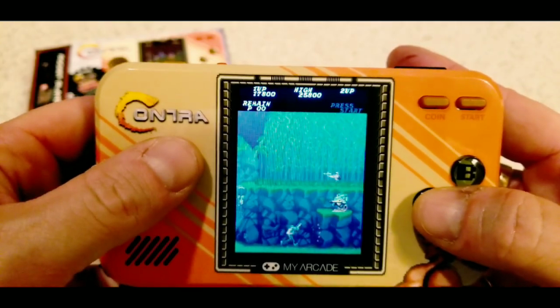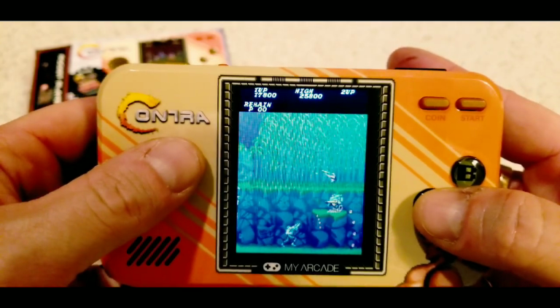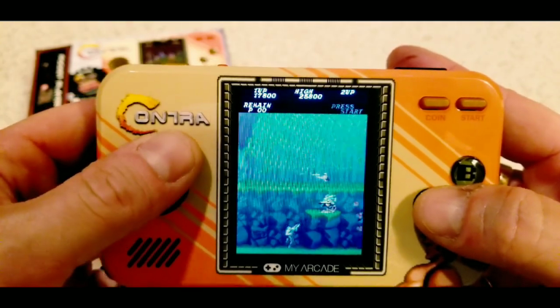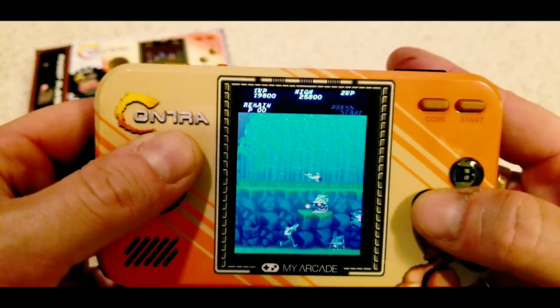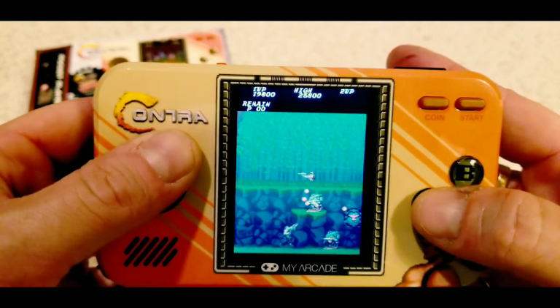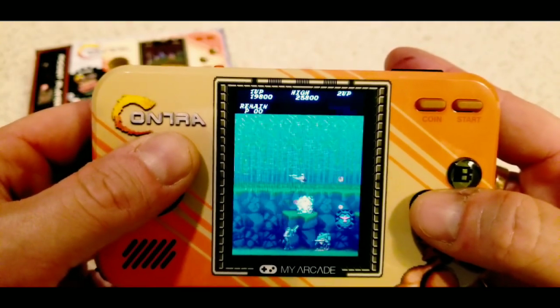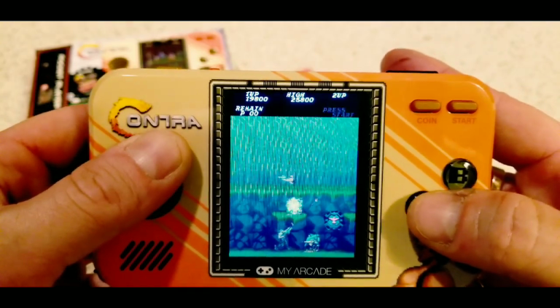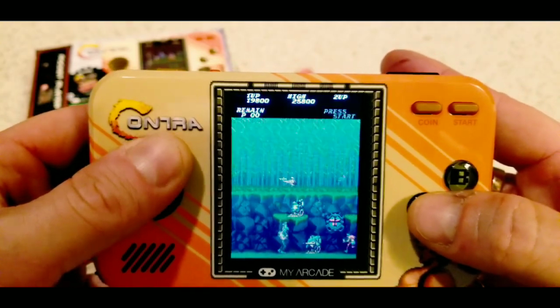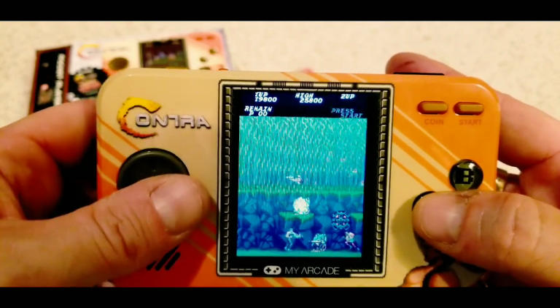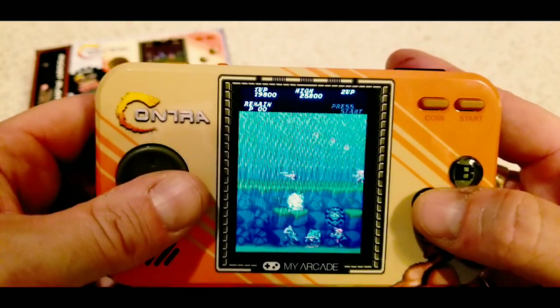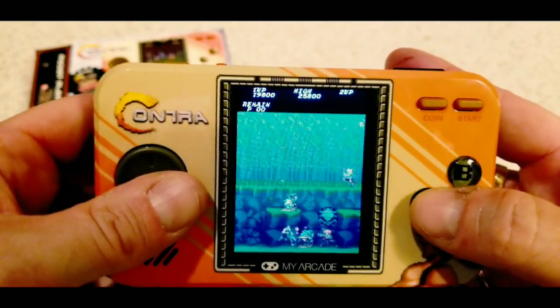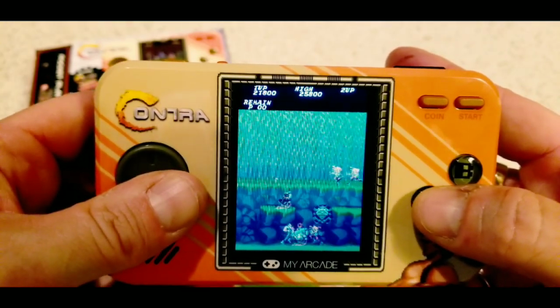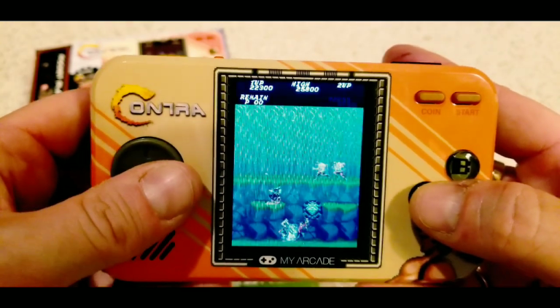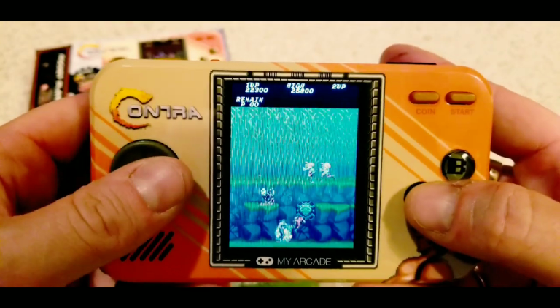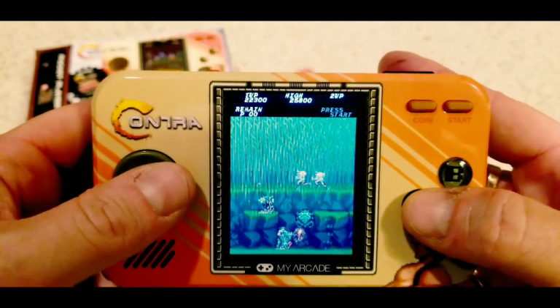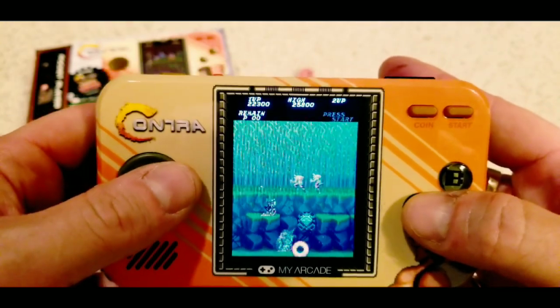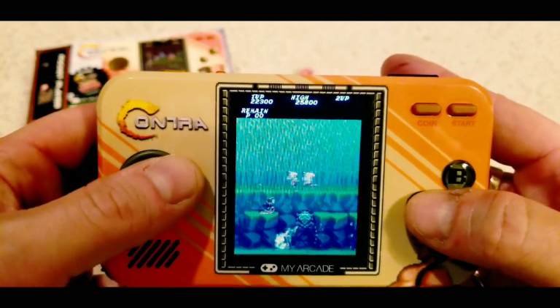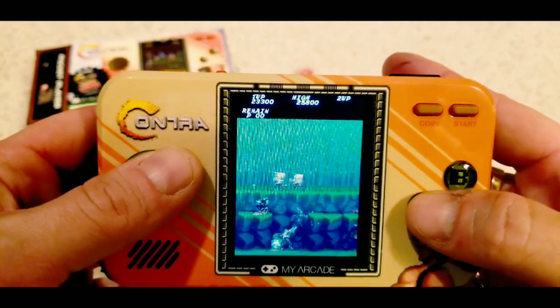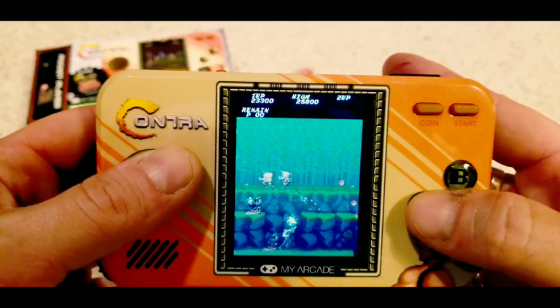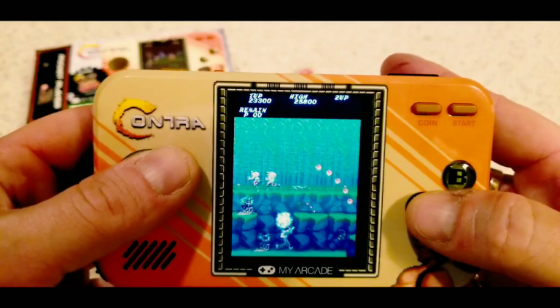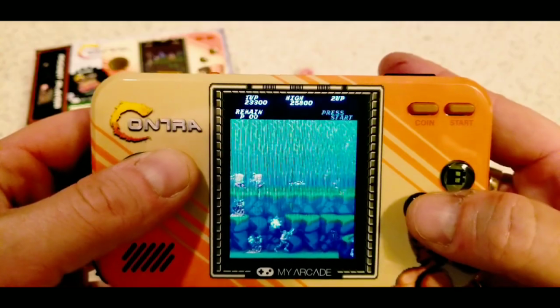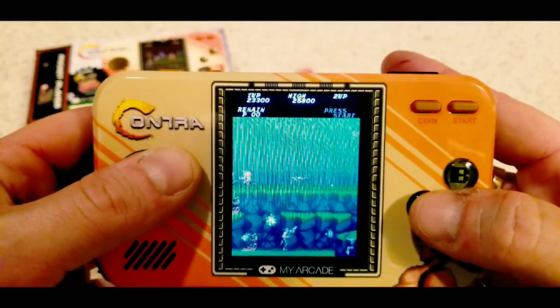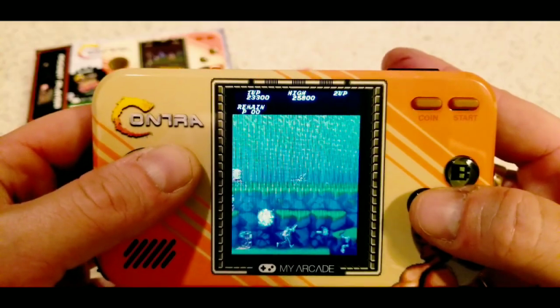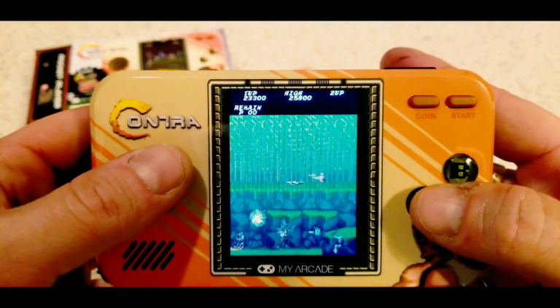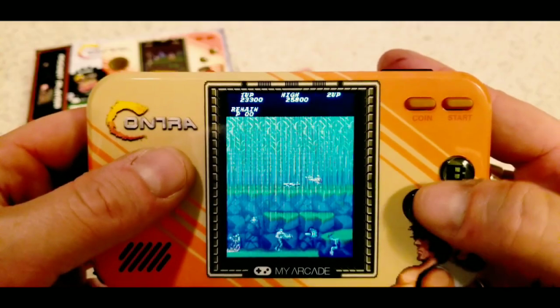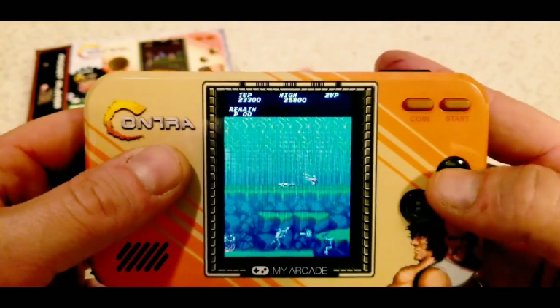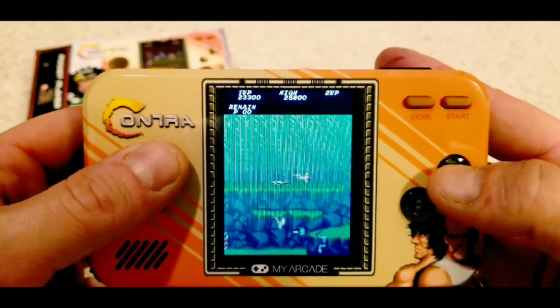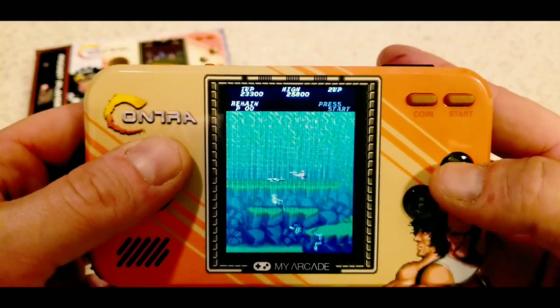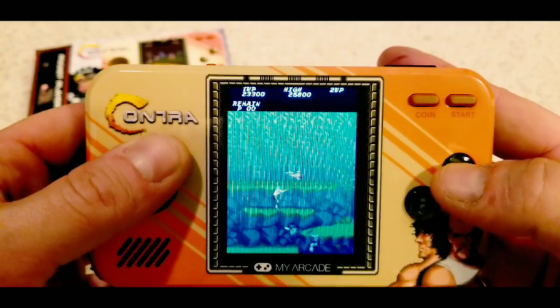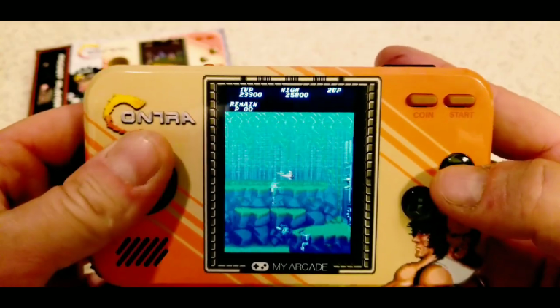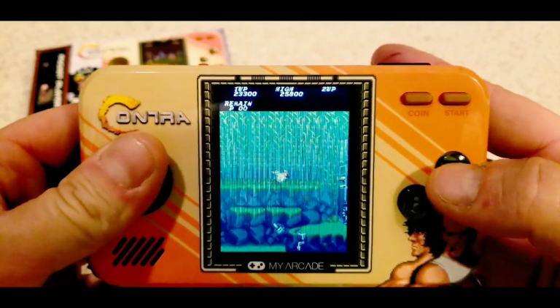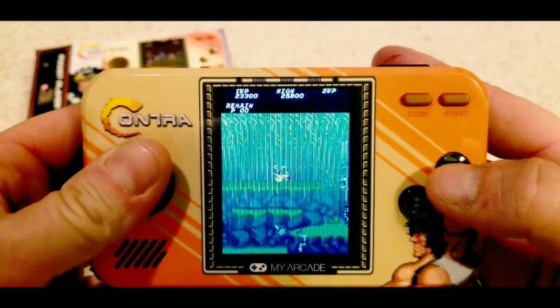For $40, don't recommend this thing. But if you're a collector and you want something rare and cool, my Arcade Contra unit — $40.